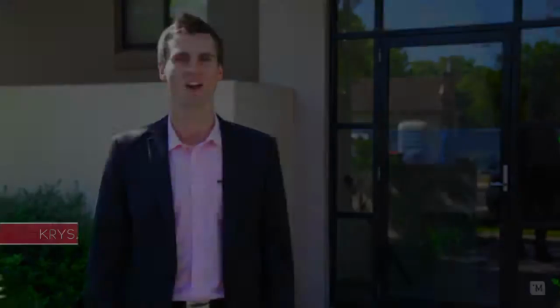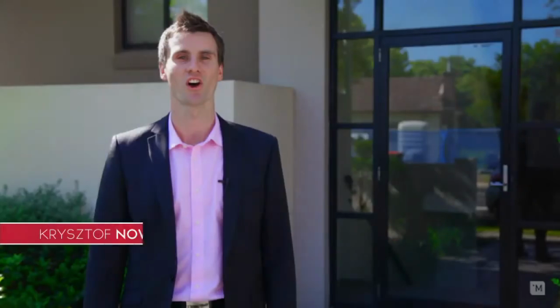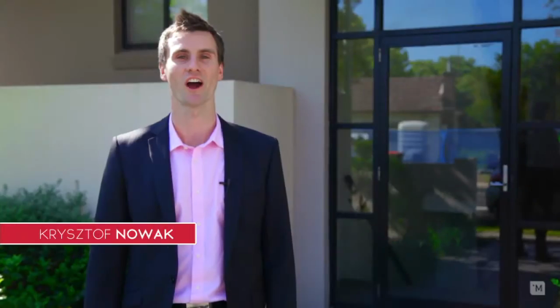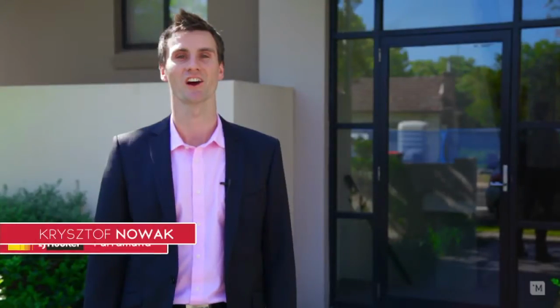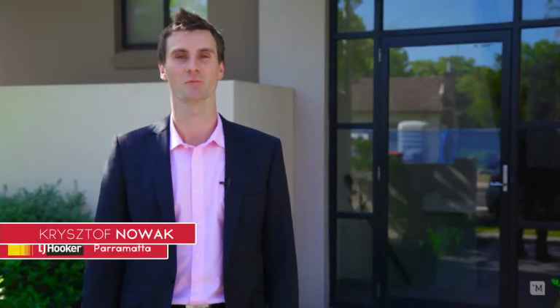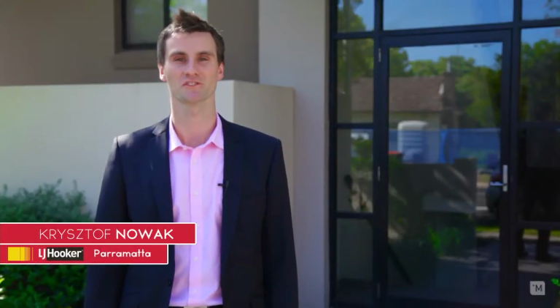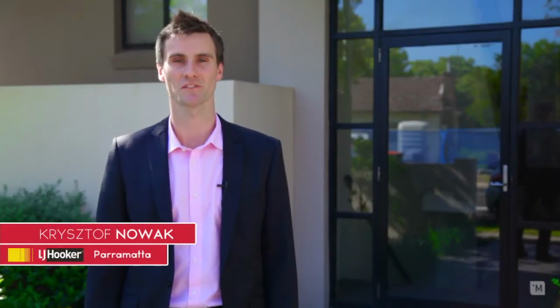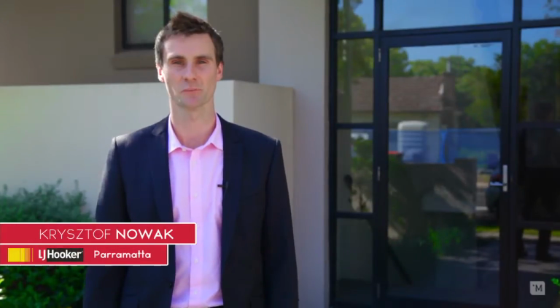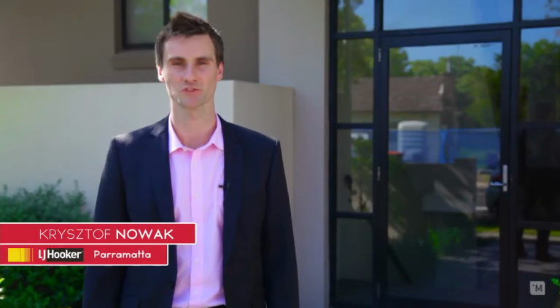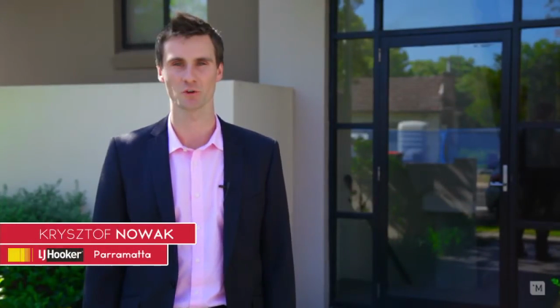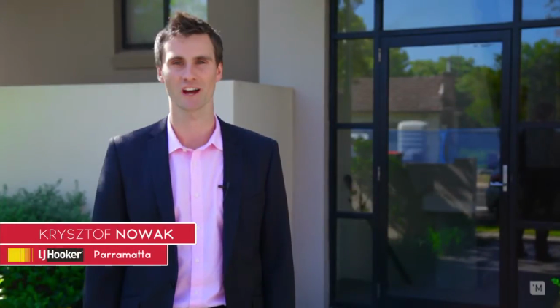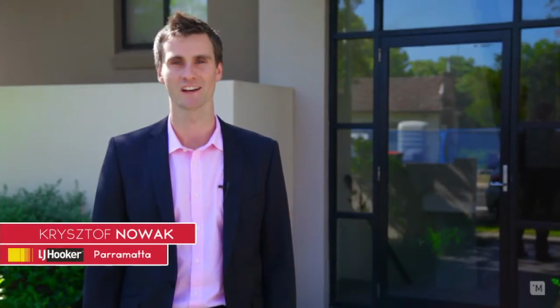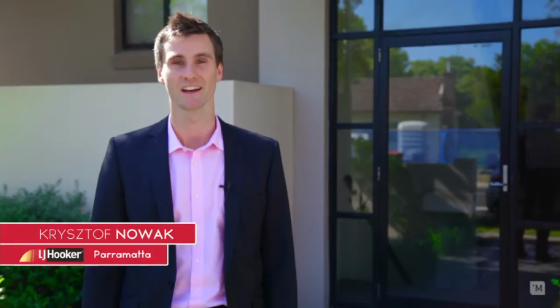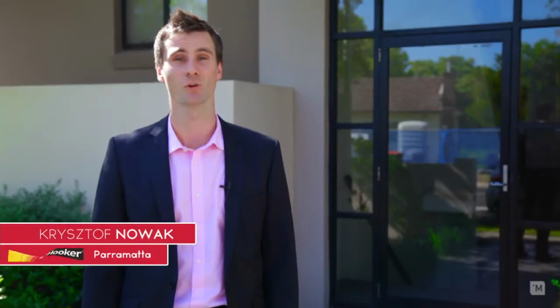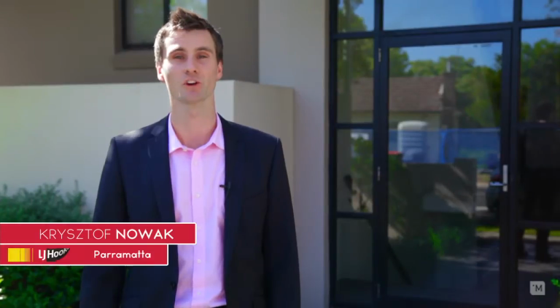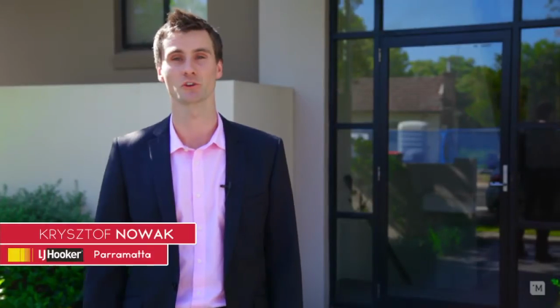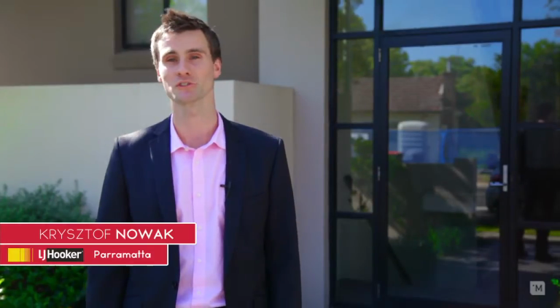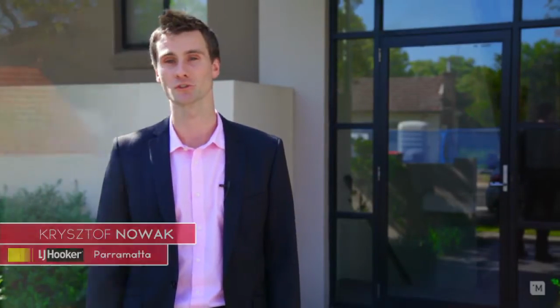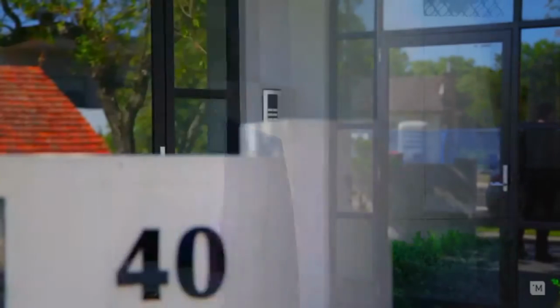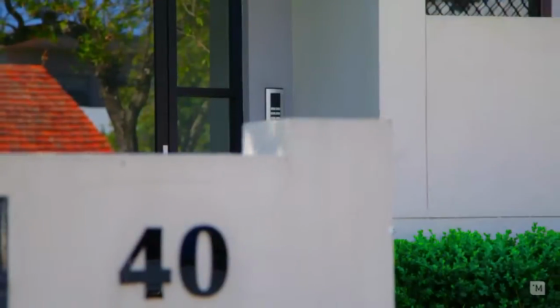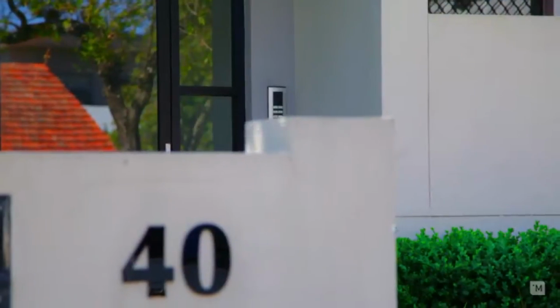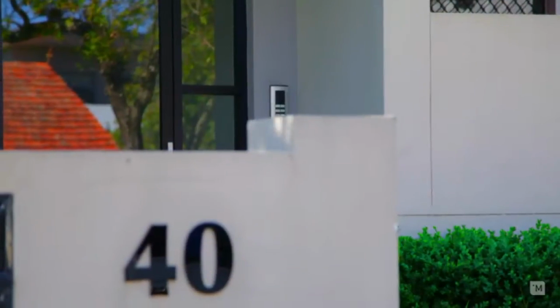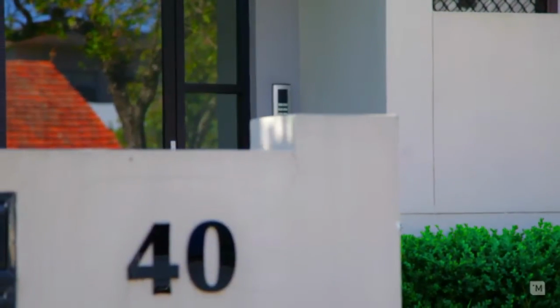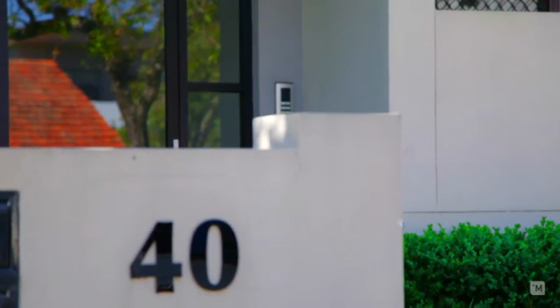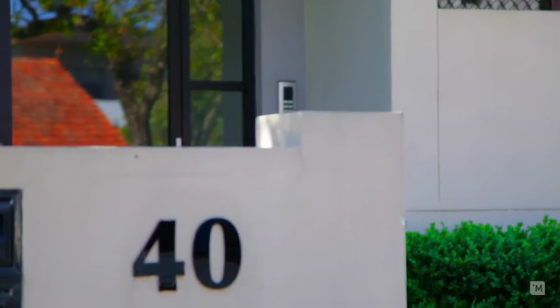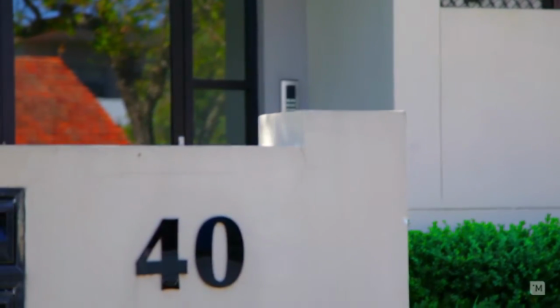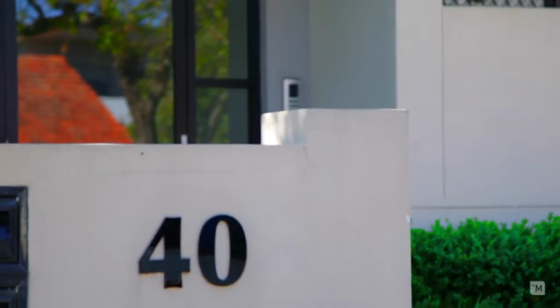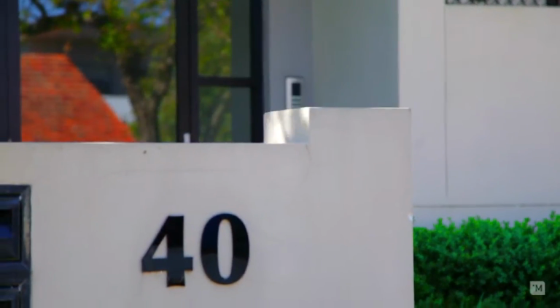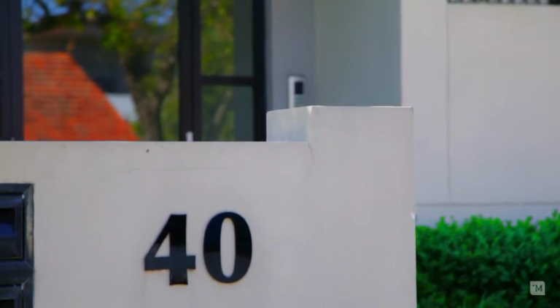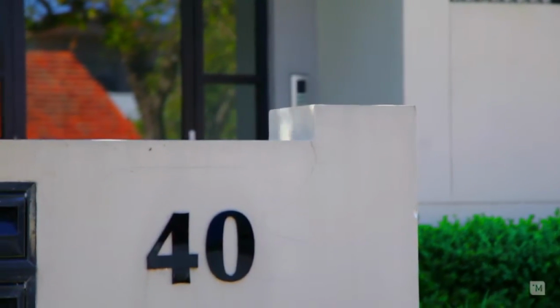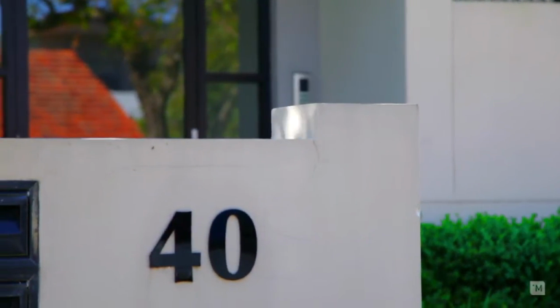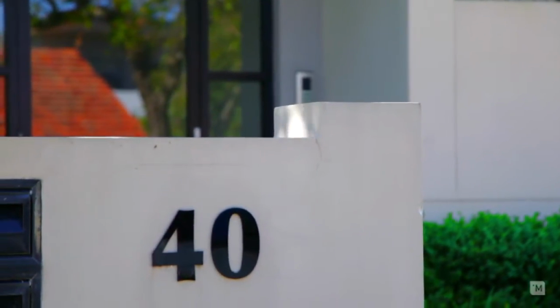Hi, I'm Christophe from LJ Hooker, and I welcome you to Unit 2 of 40 Isabella Street, North Parramatta.